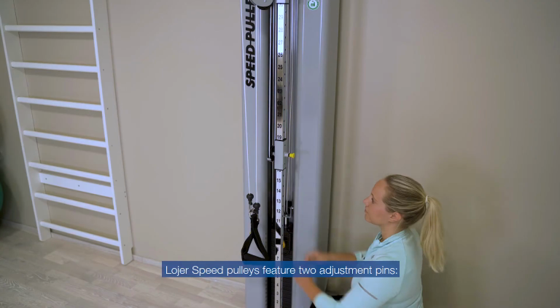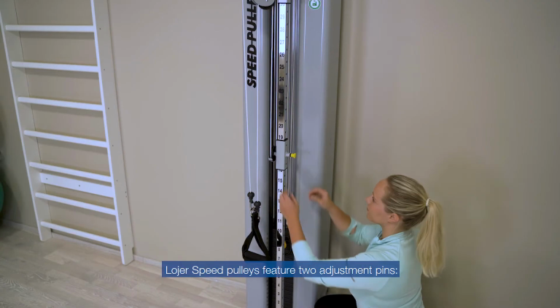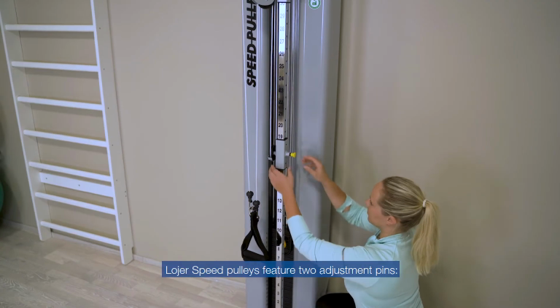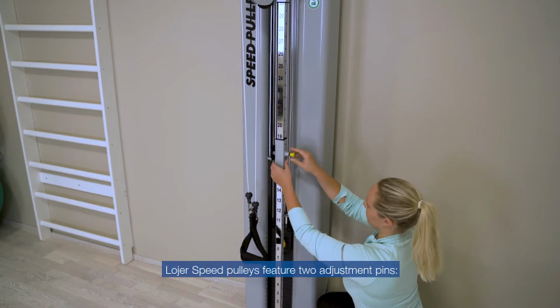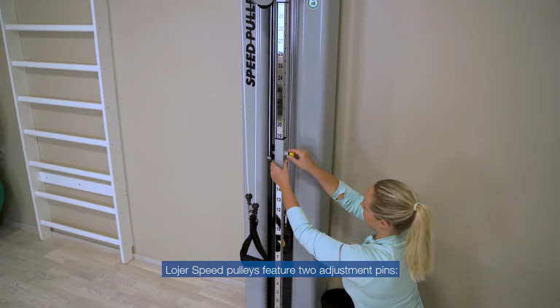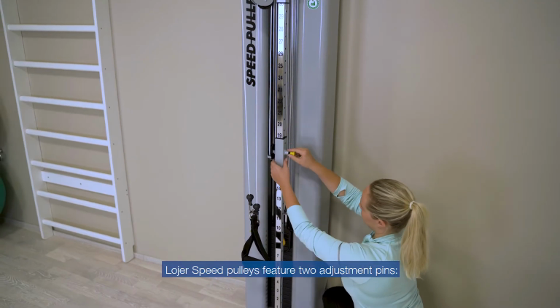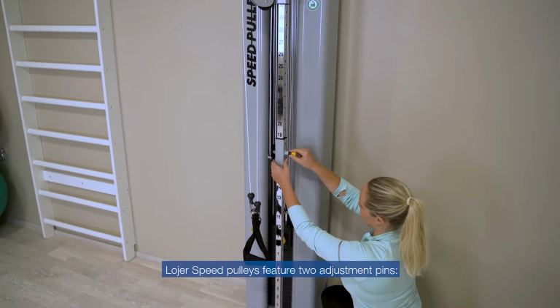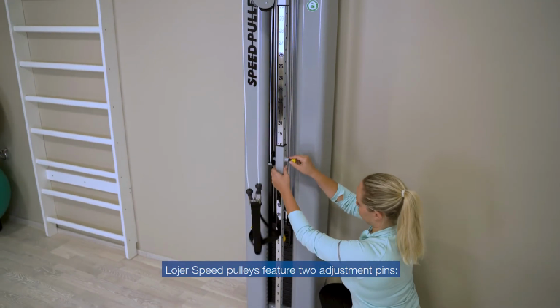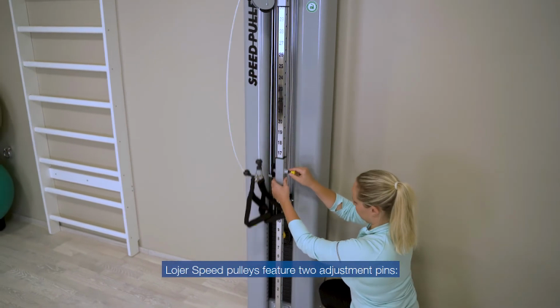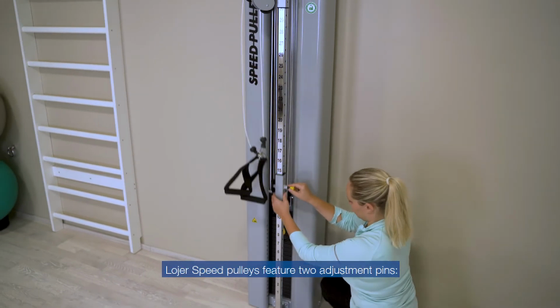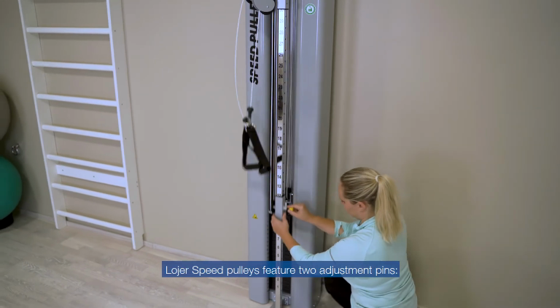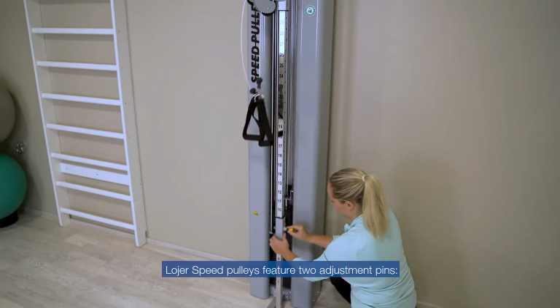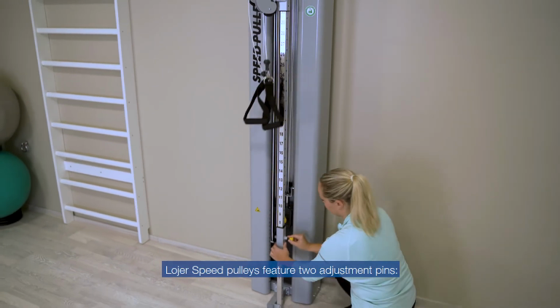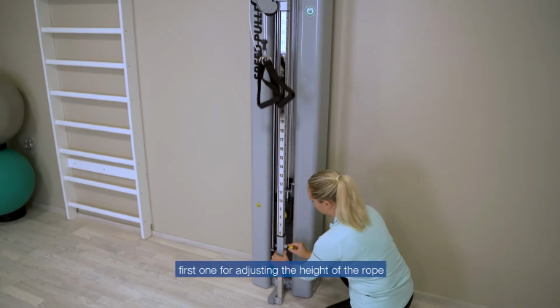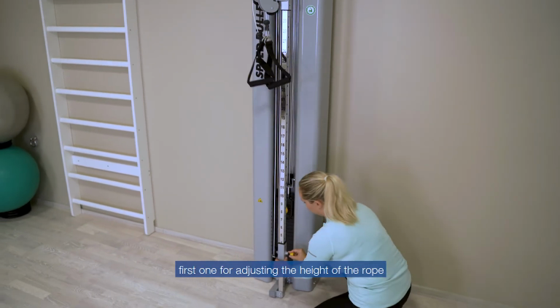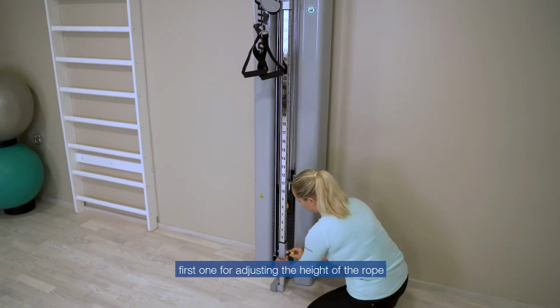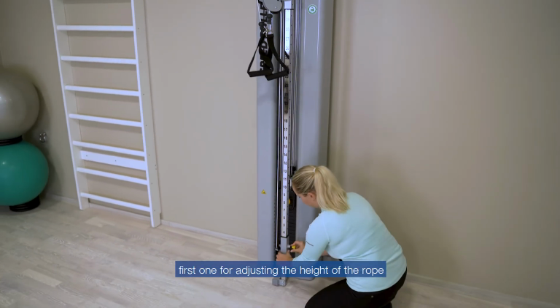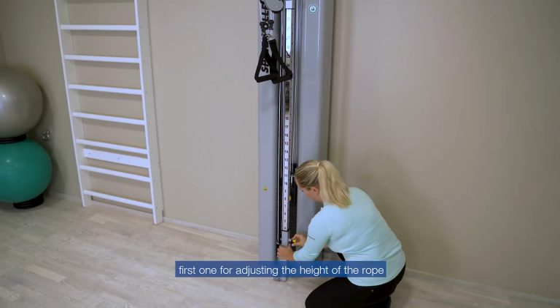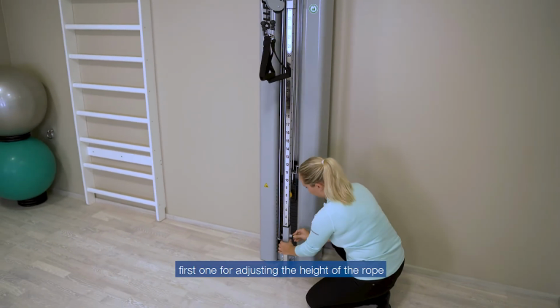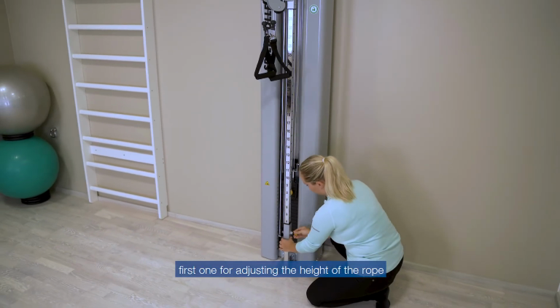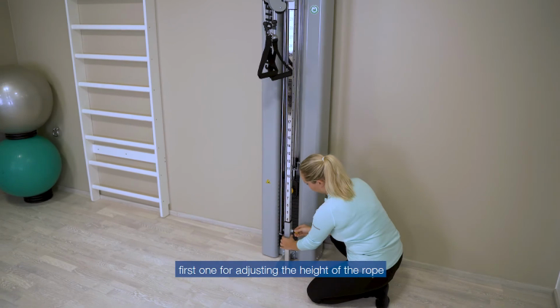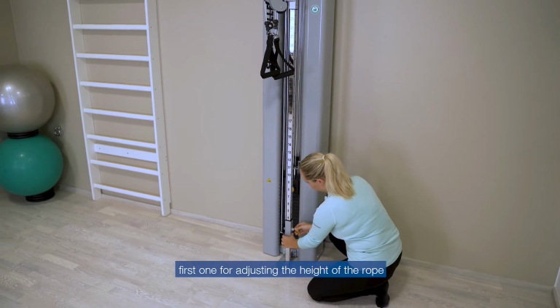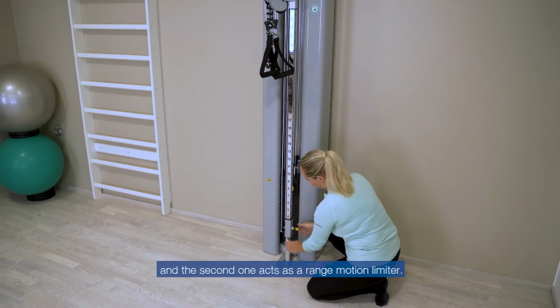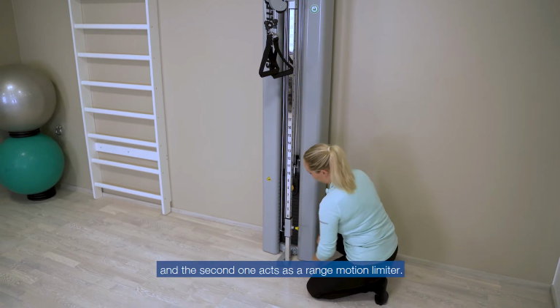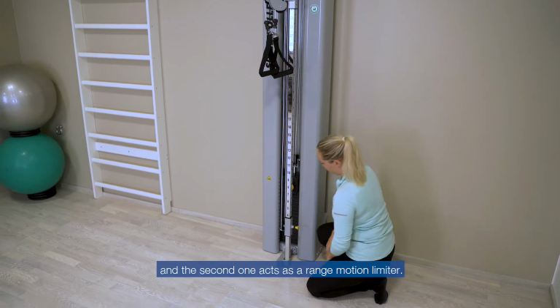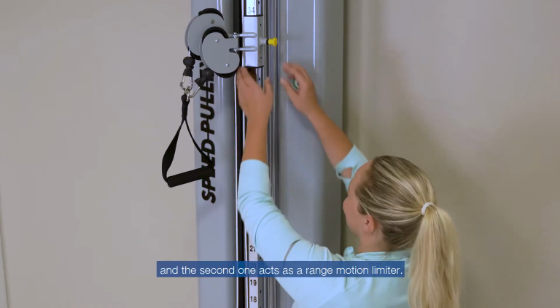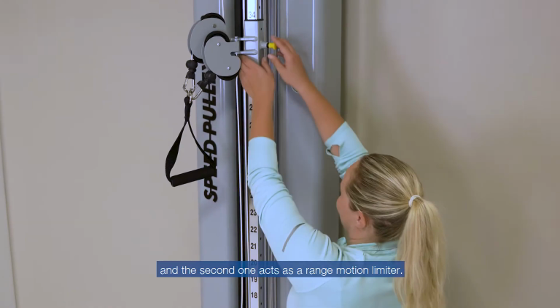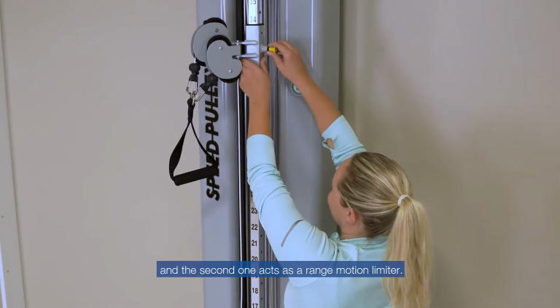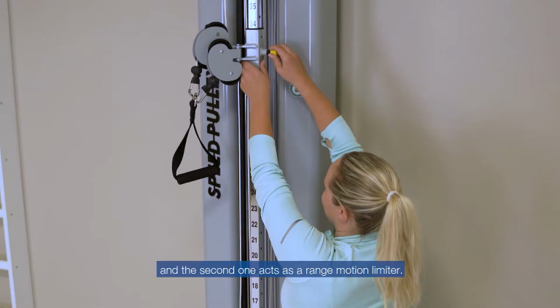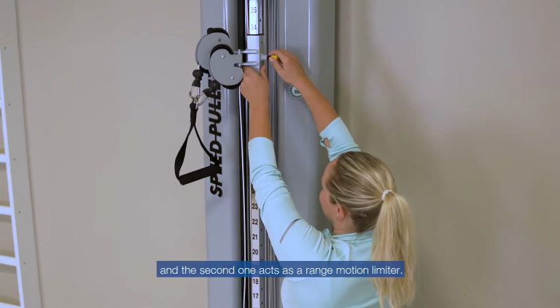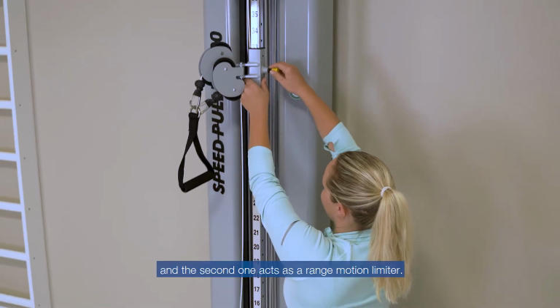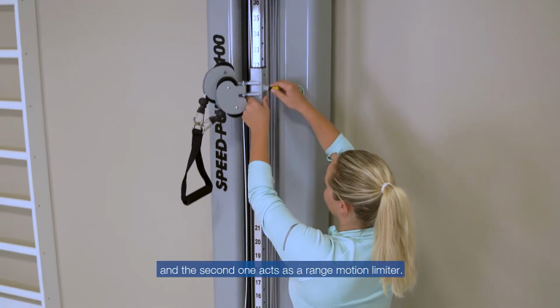Lojer Speed Pulleys feature two adjustment pins: the first one for adjusting the height of the rope, and the second one acts as a range of motion limiter.